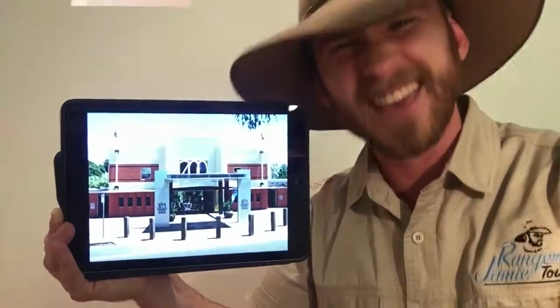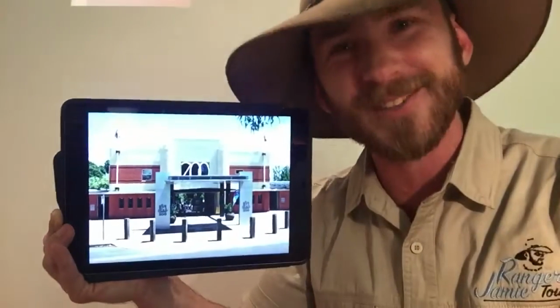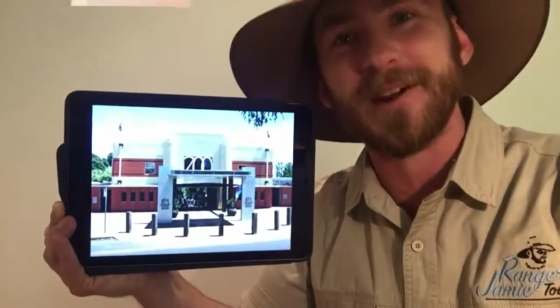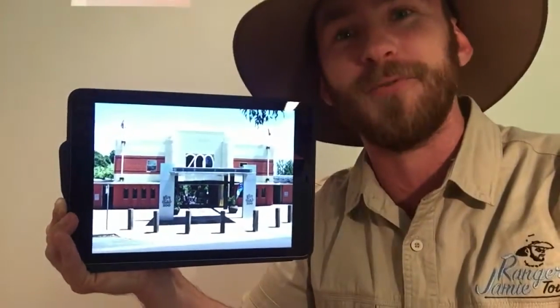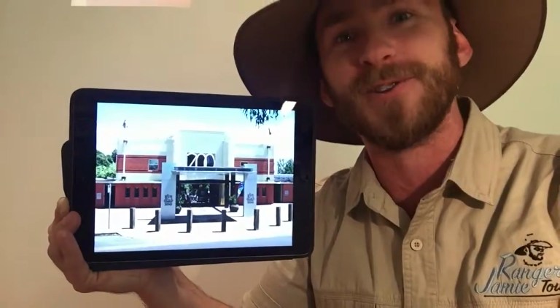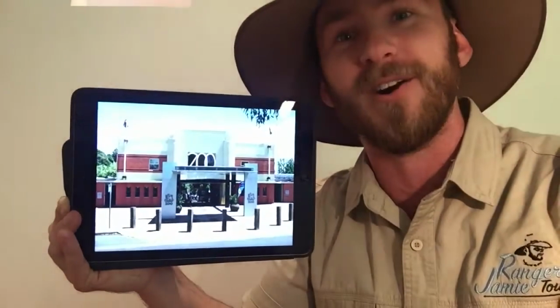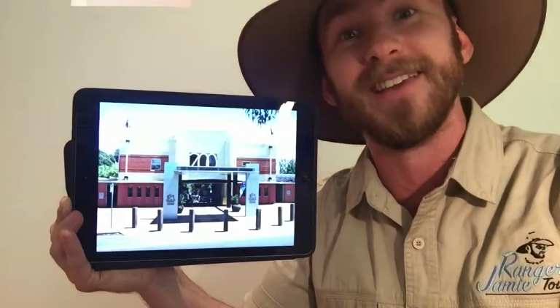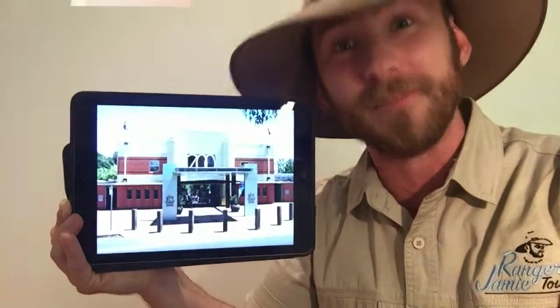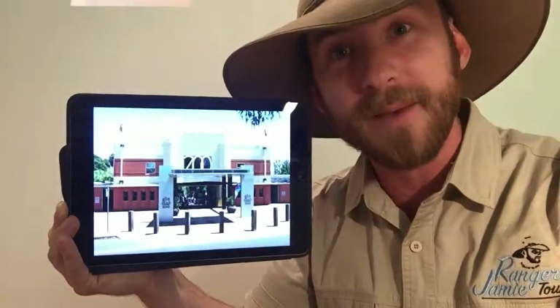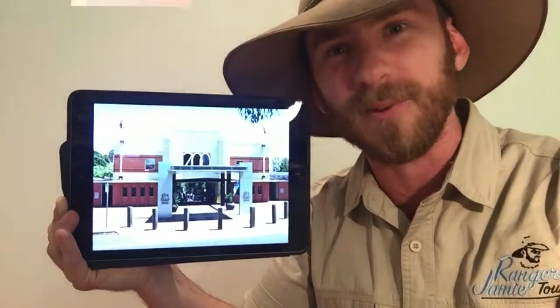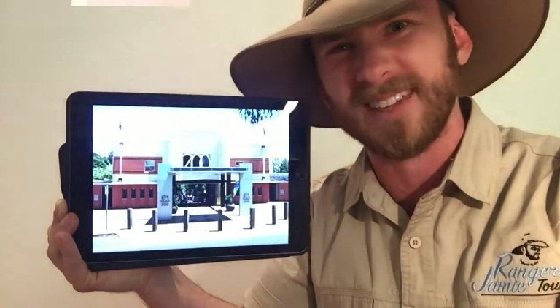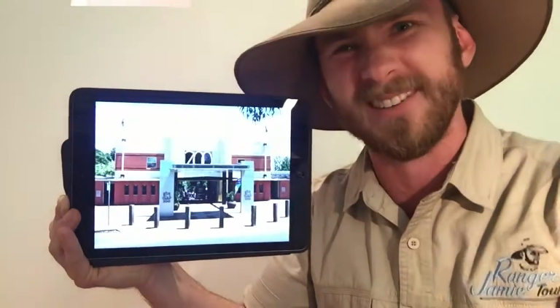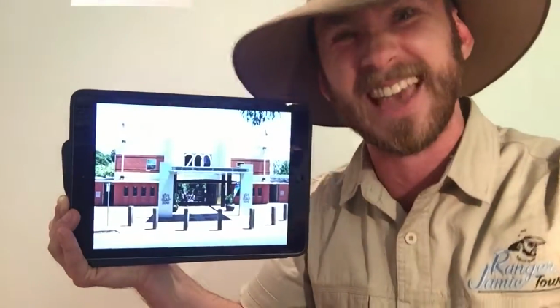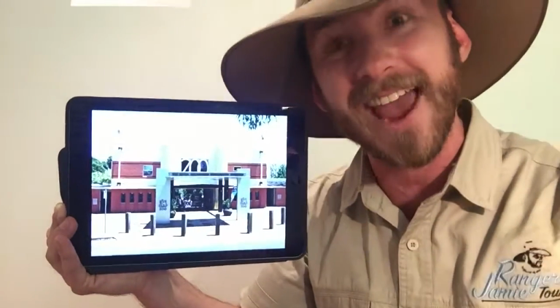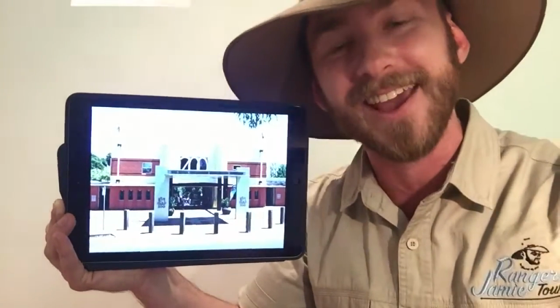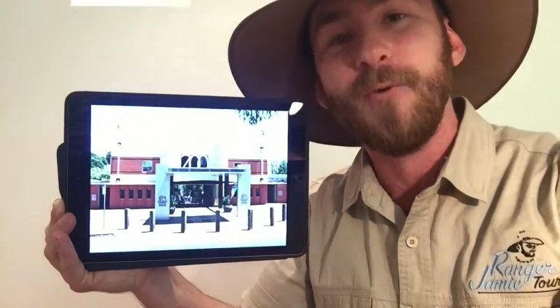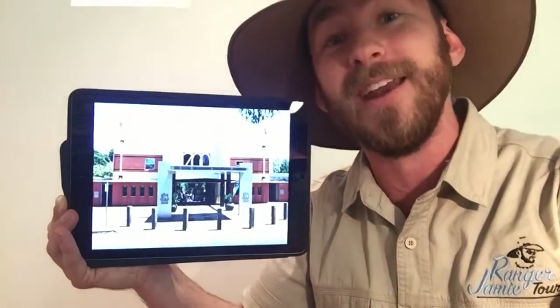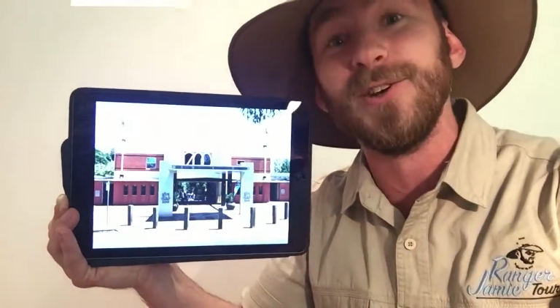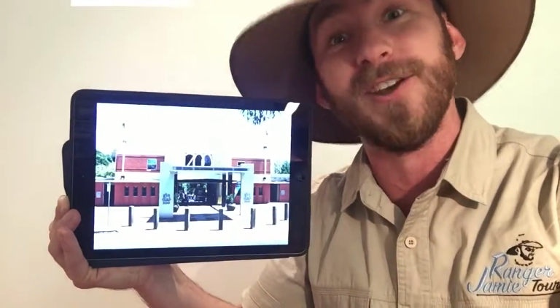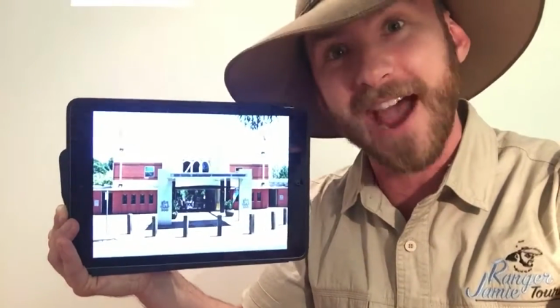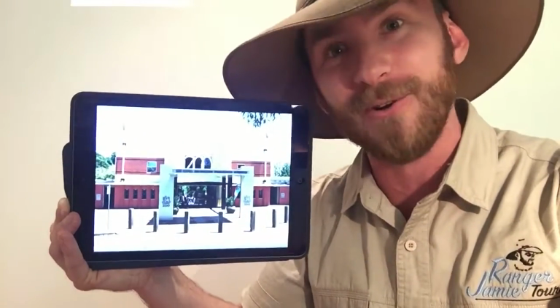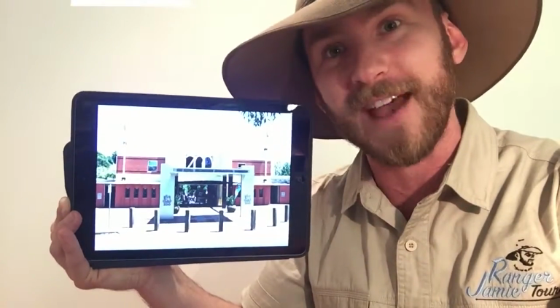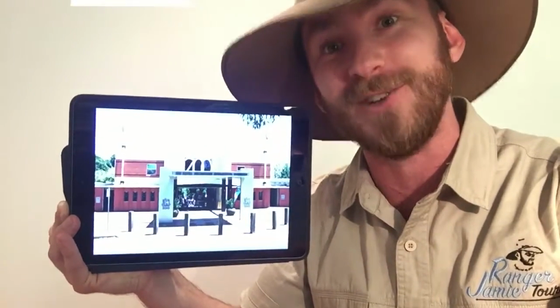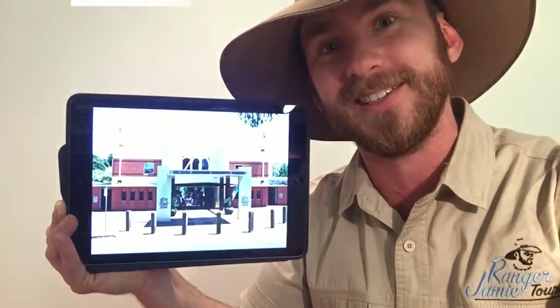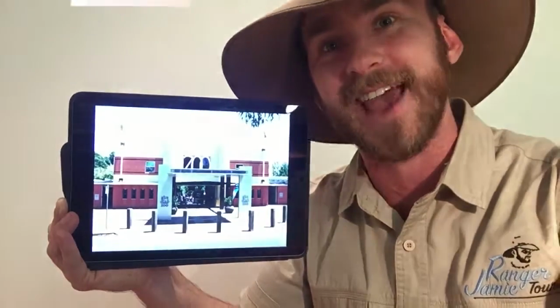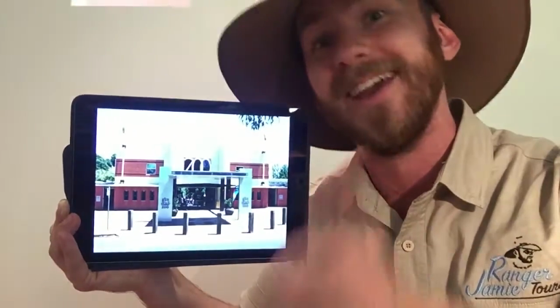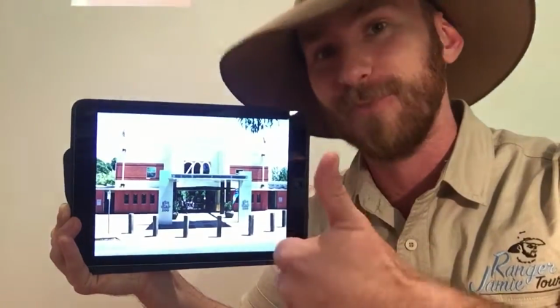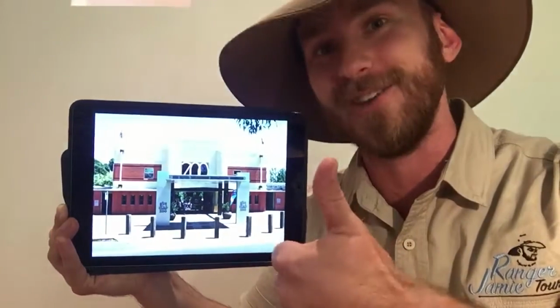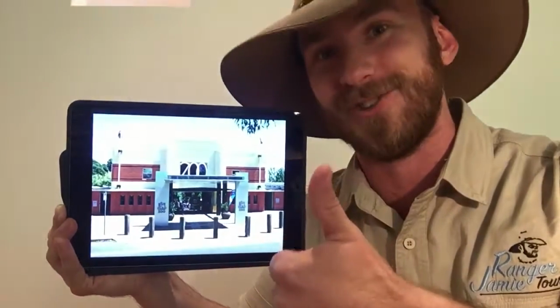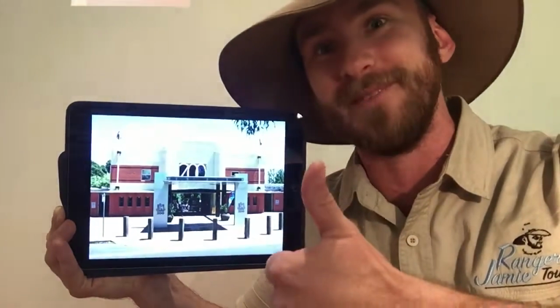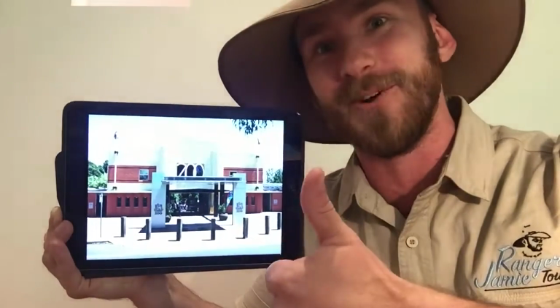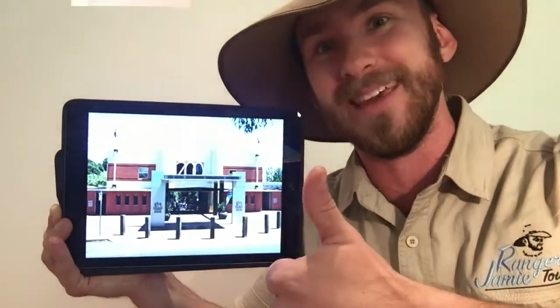Thanks so much for watching guys and remember, when someone says hey where did you learn that cool fact, you can say Ranger Jamie taught me.